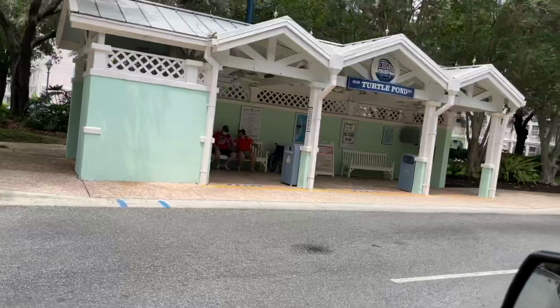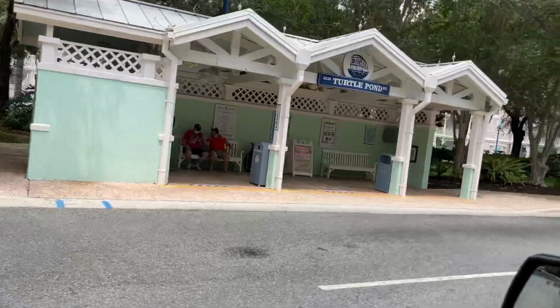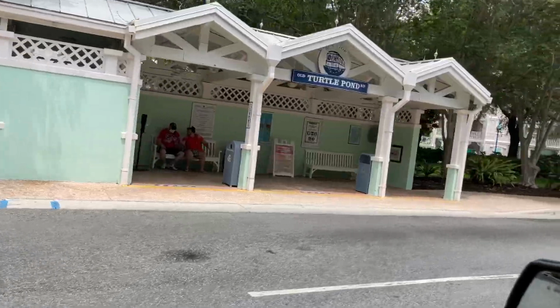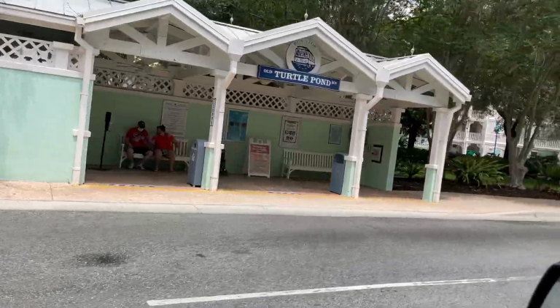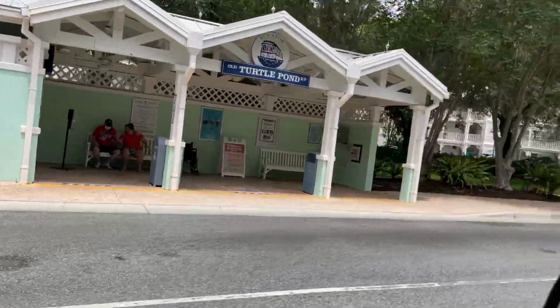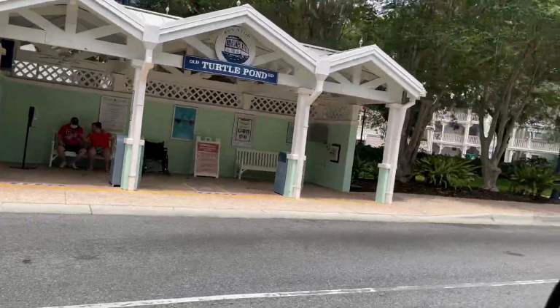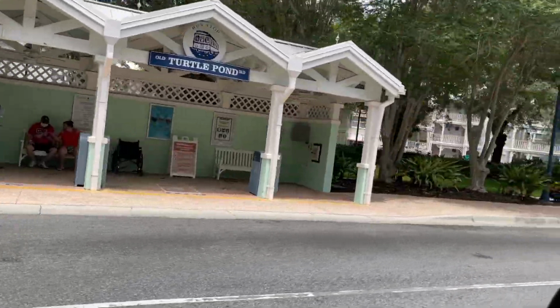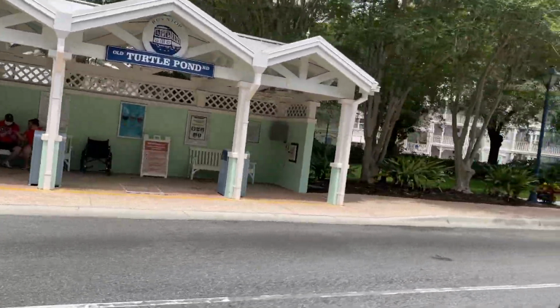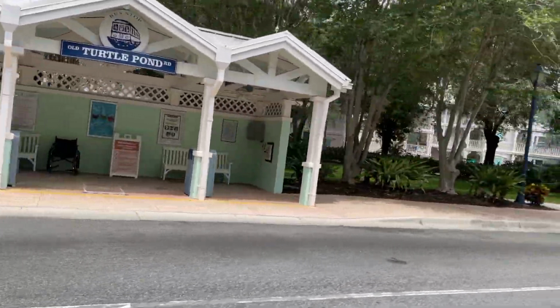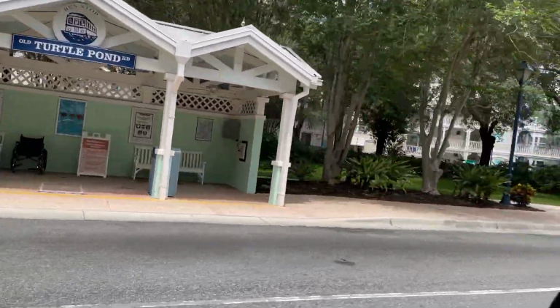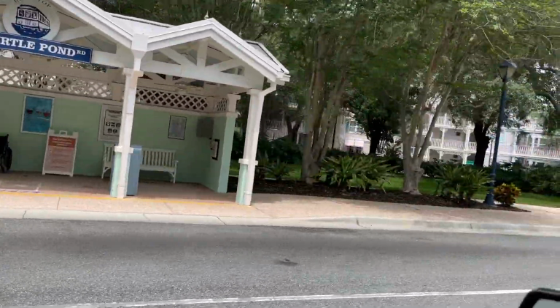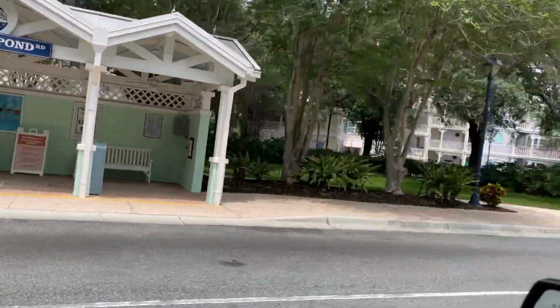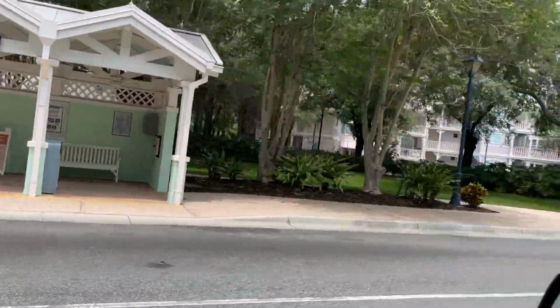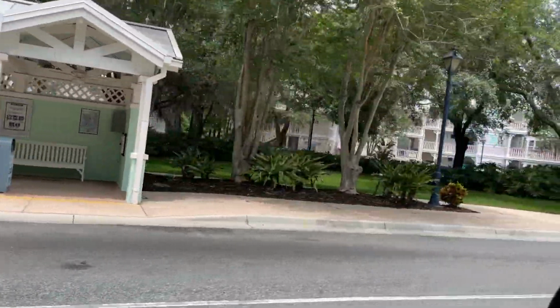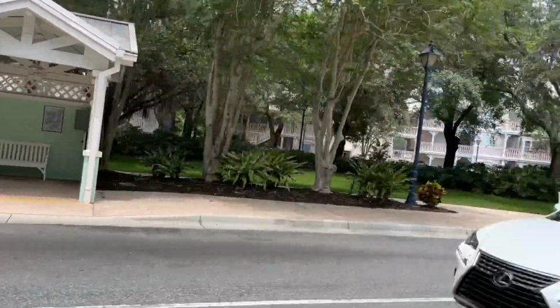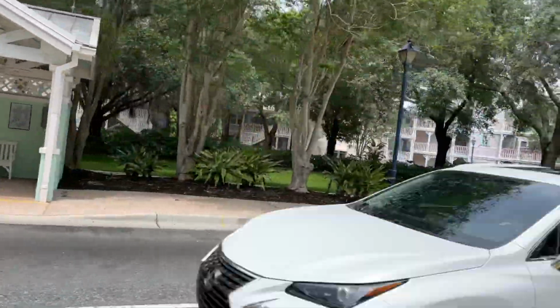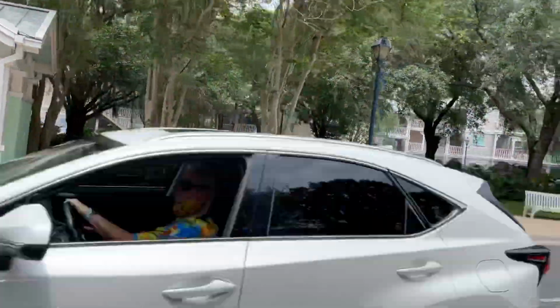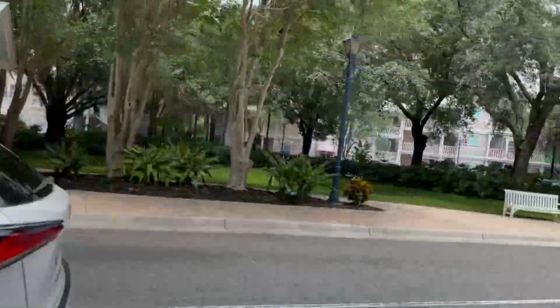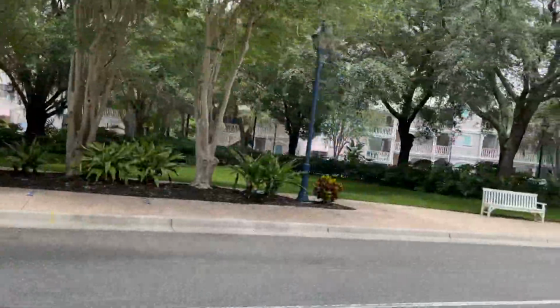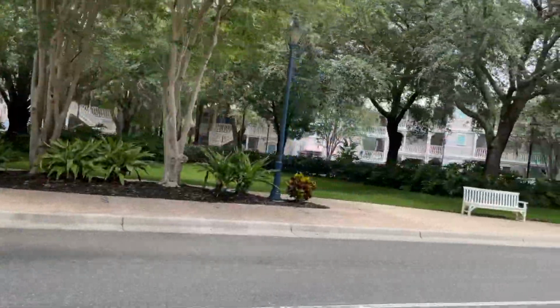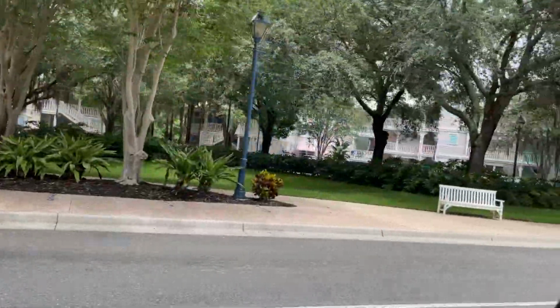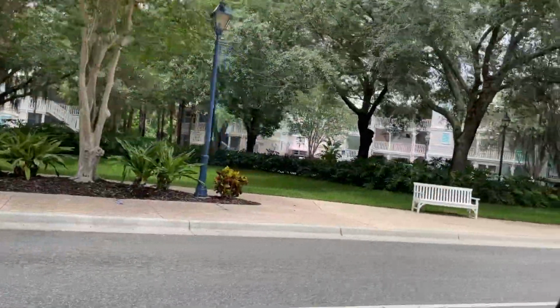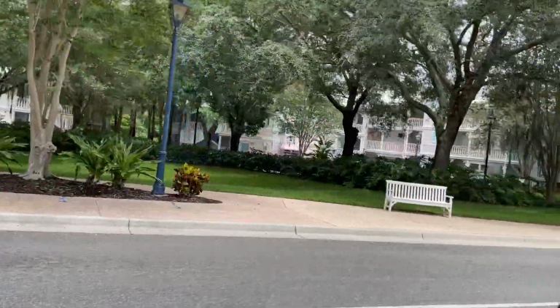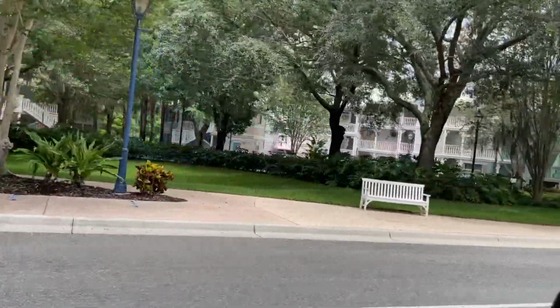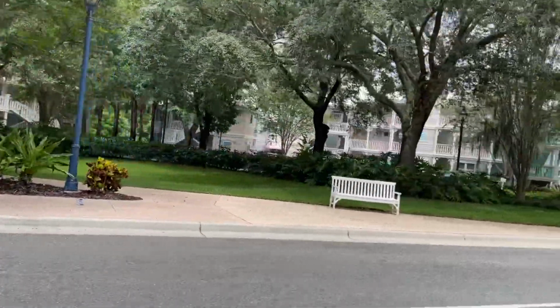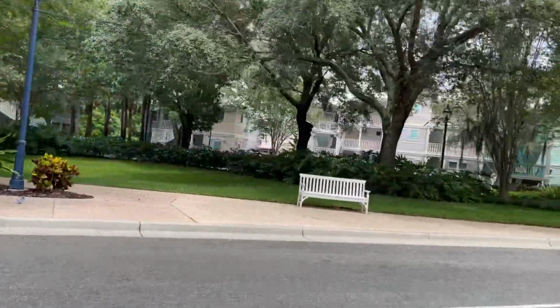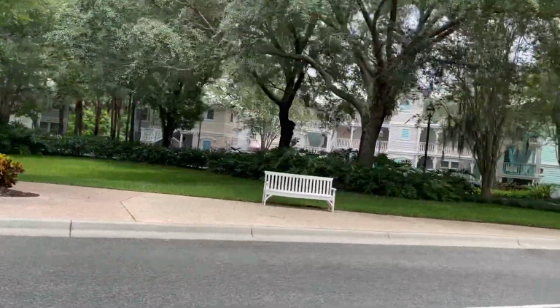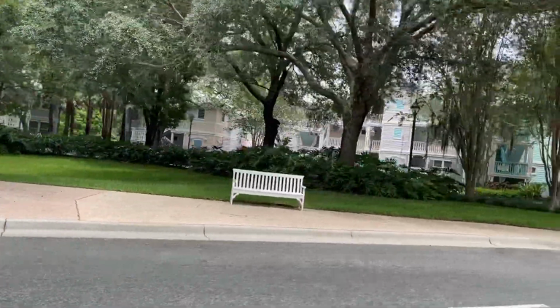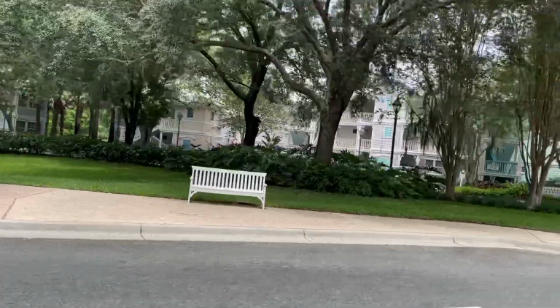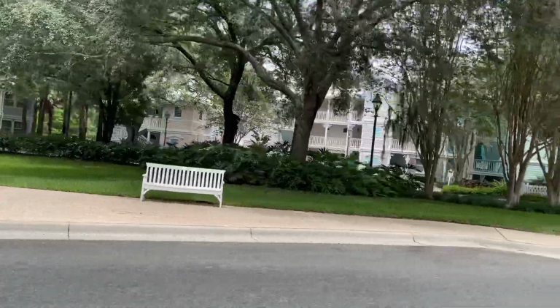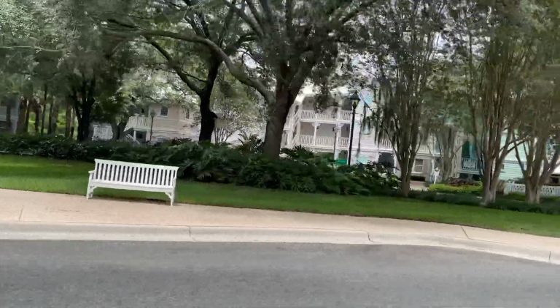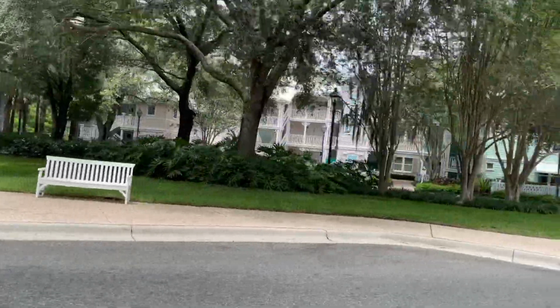Here's one of the bus stops for the resort, which provides transportation to all of the parks and Disney Springs.